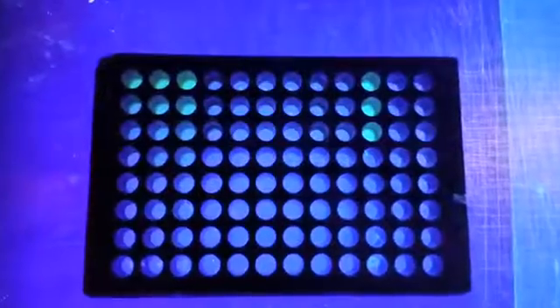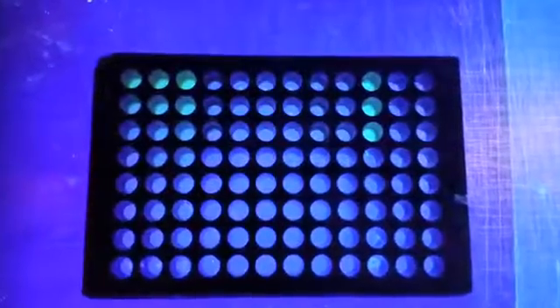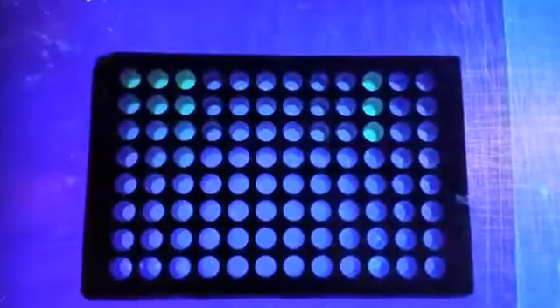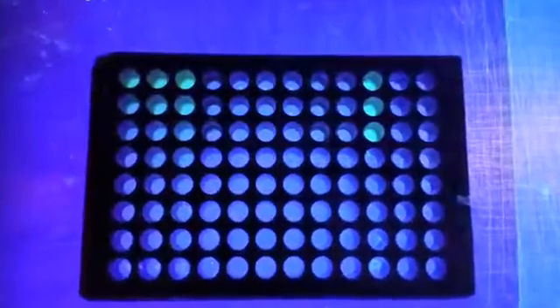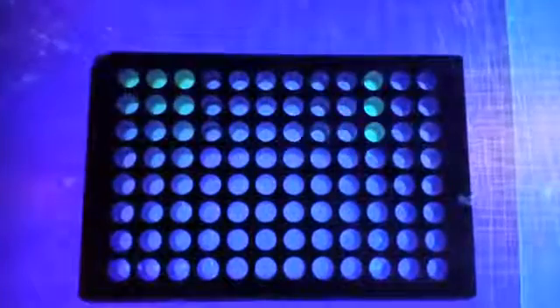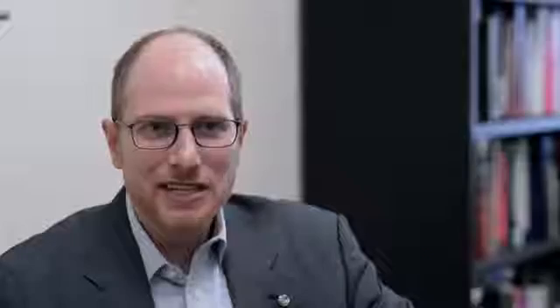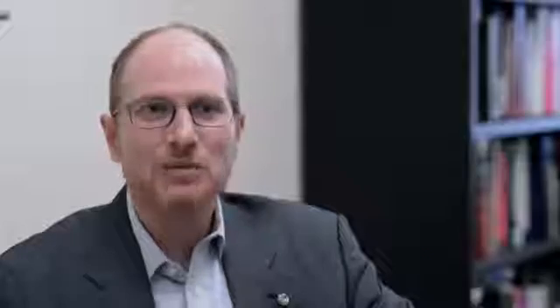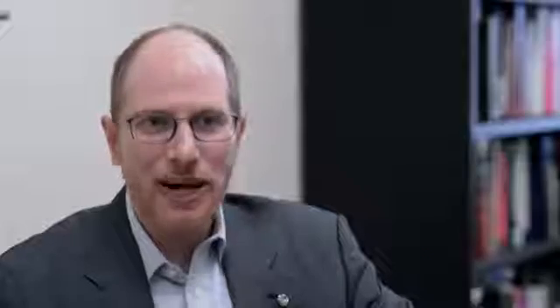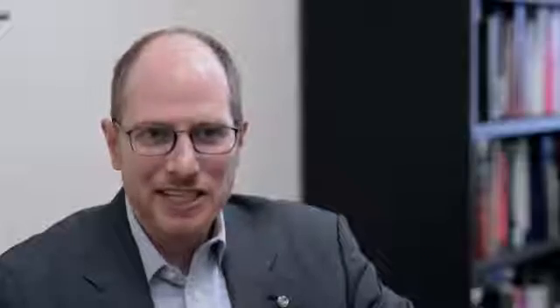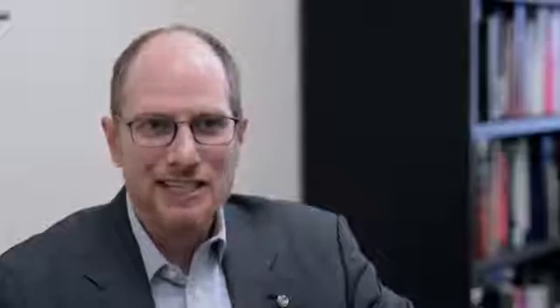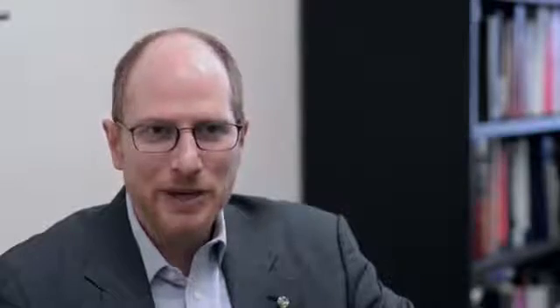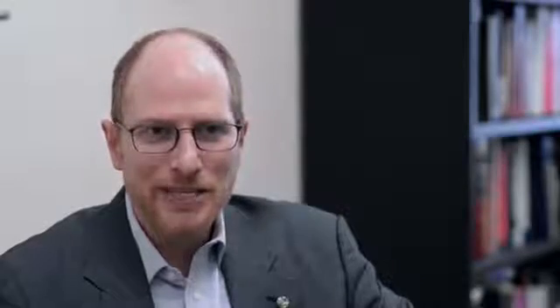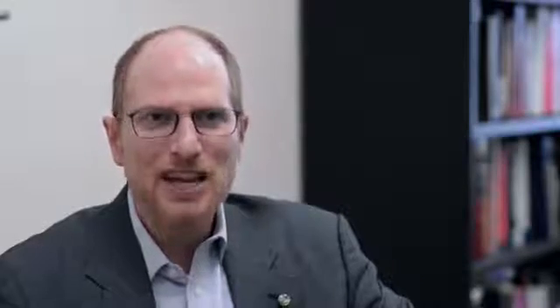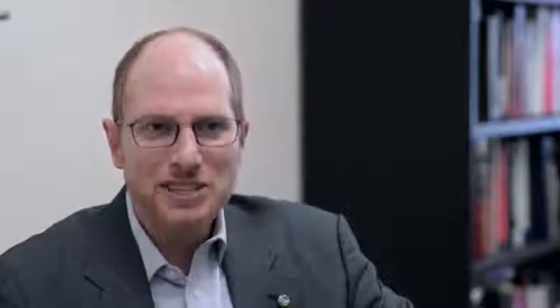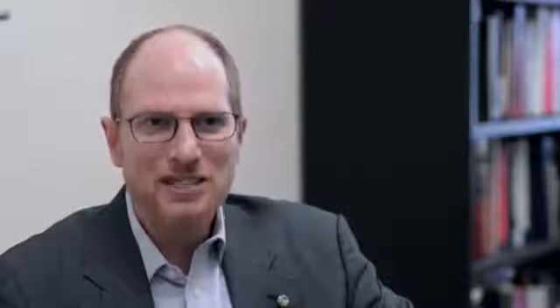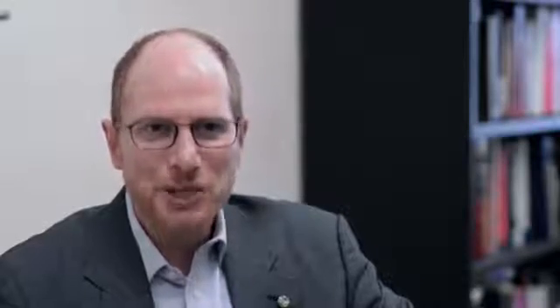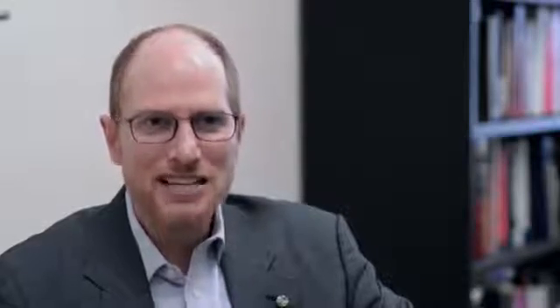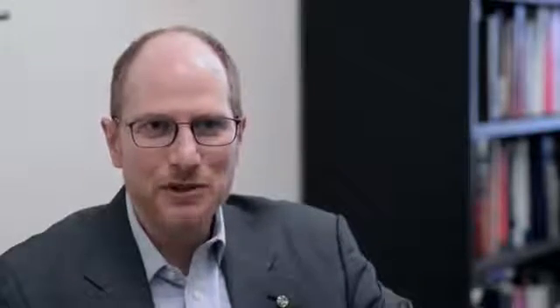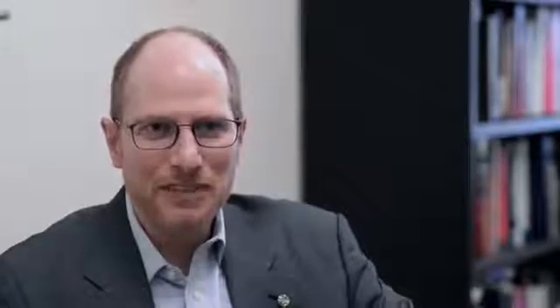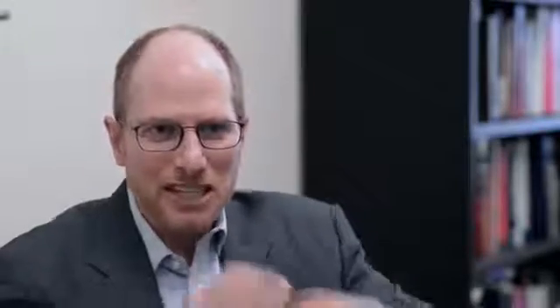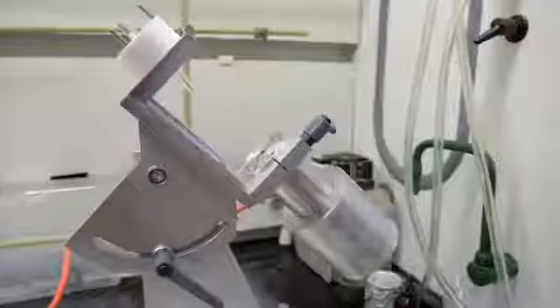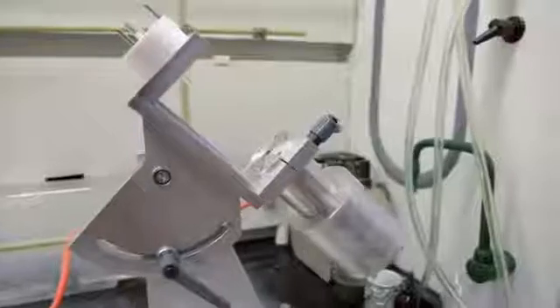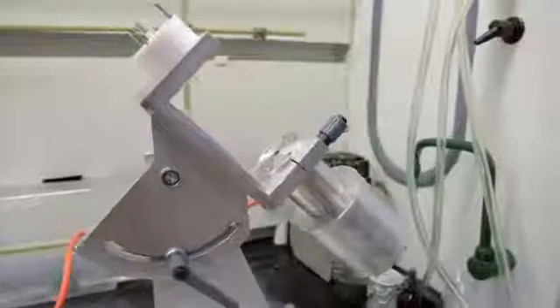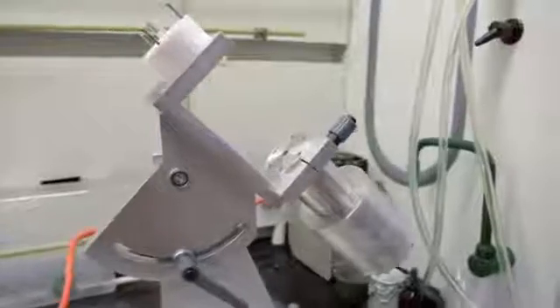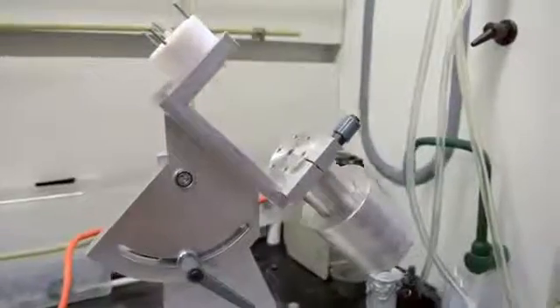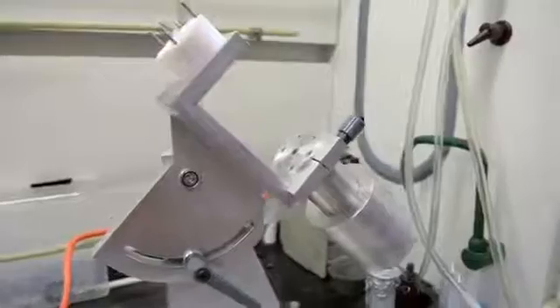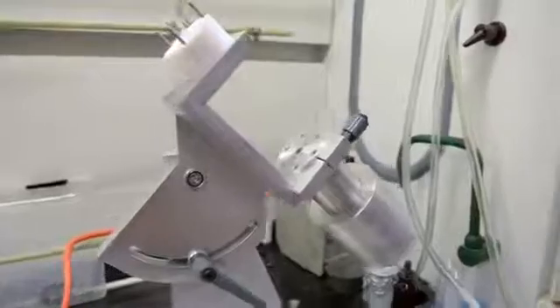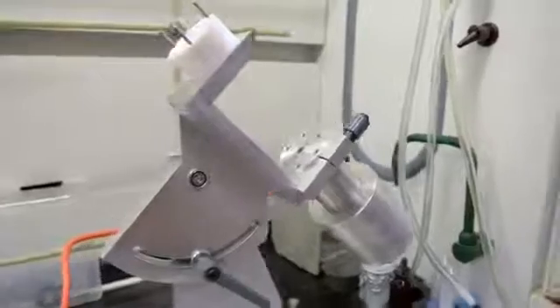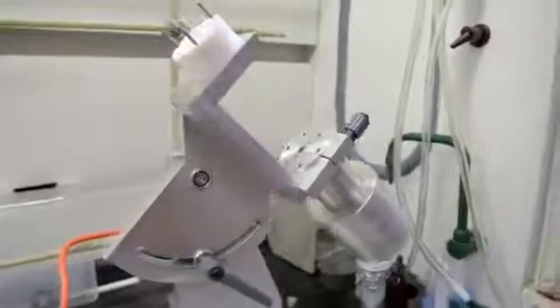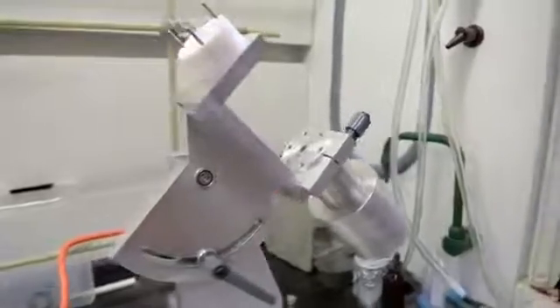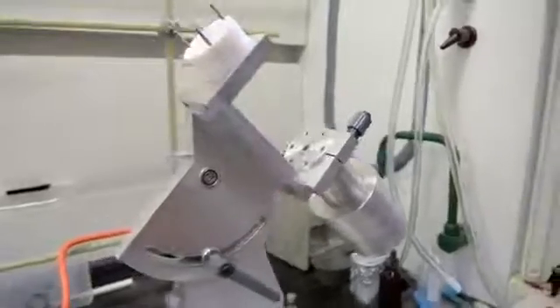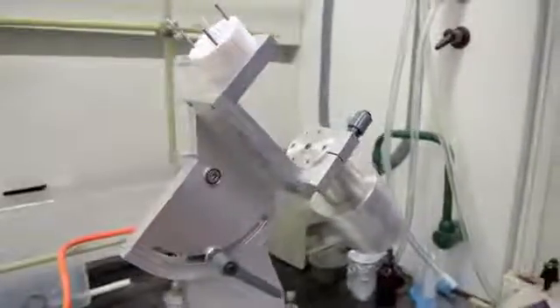Conventional approaches to this require days to weeks. Using this vortex fluid device to stretch and unstretch proteins takes only minutes.